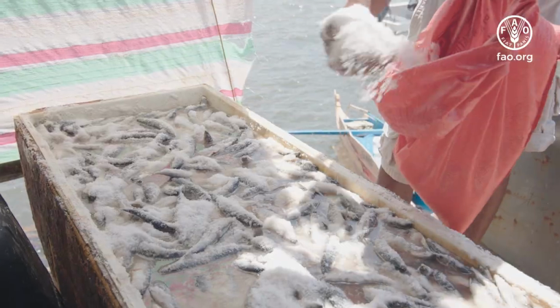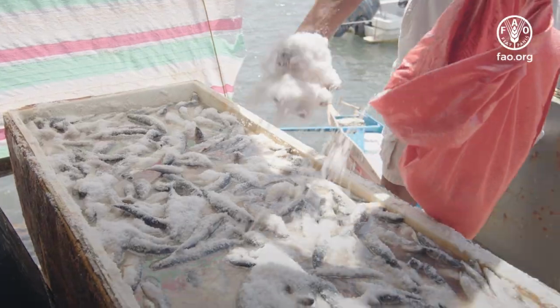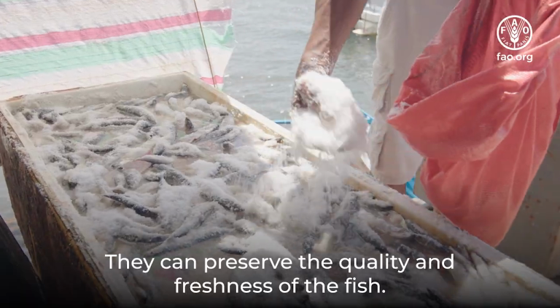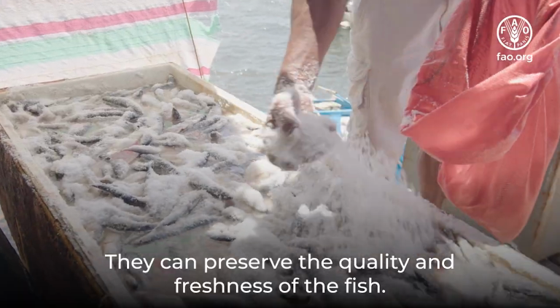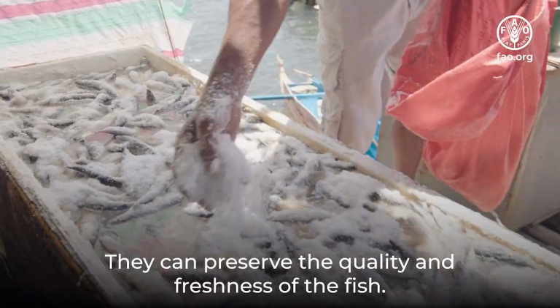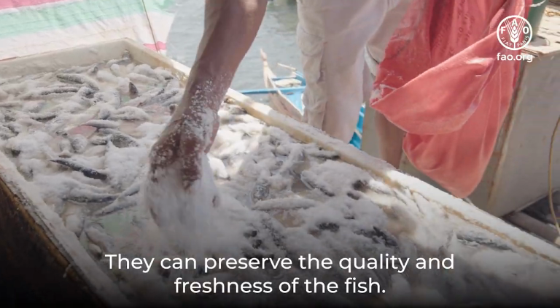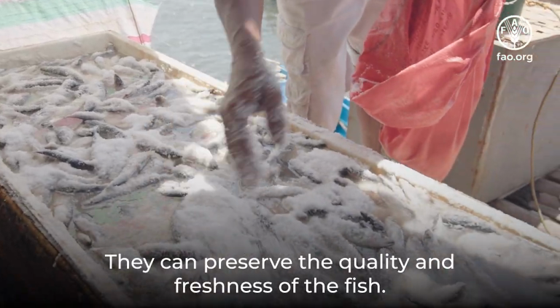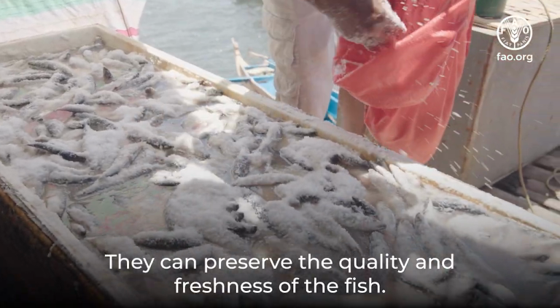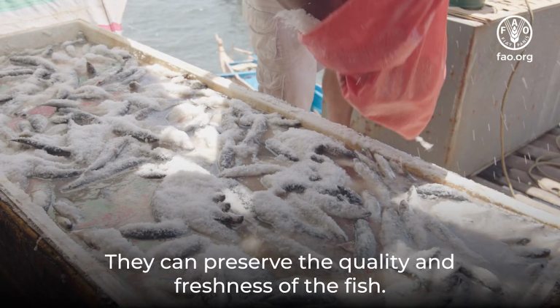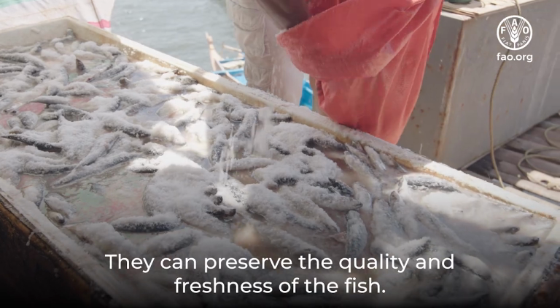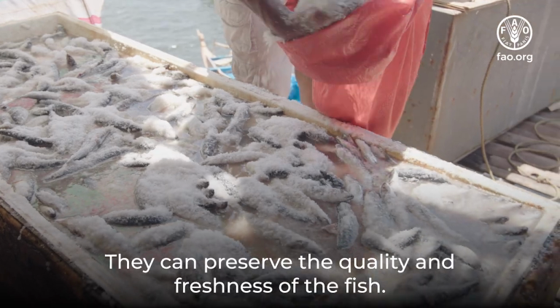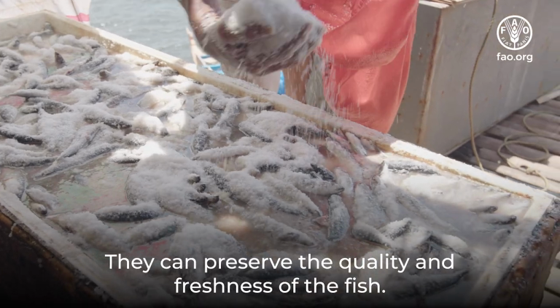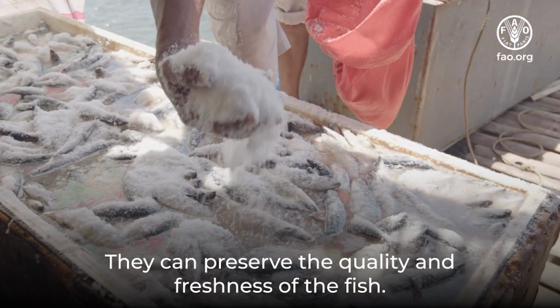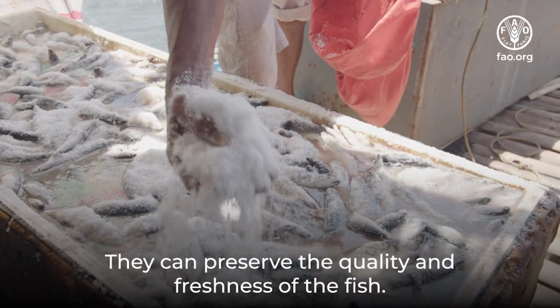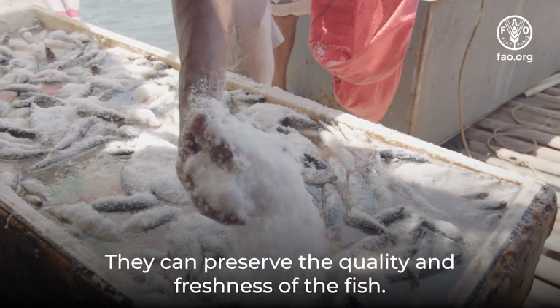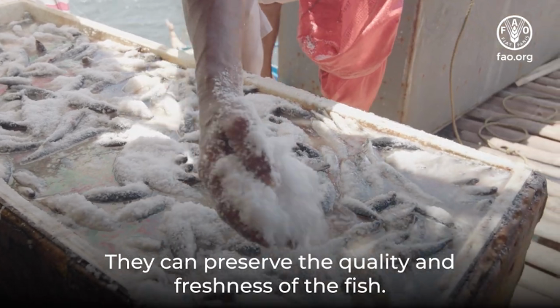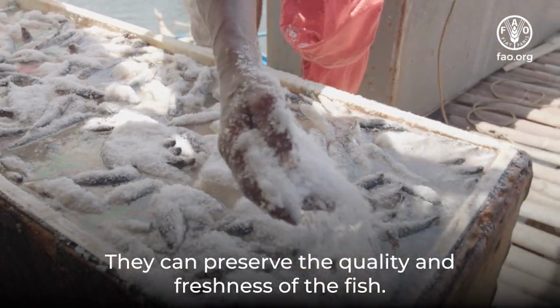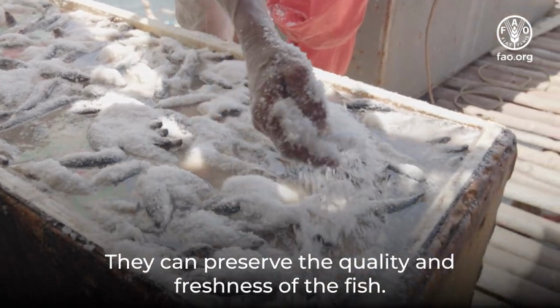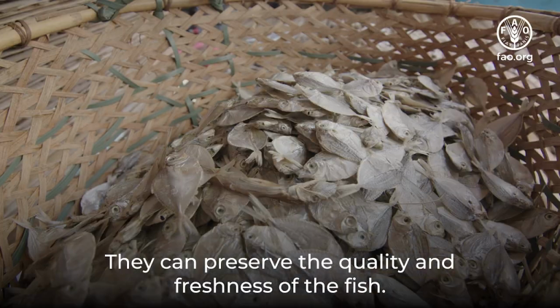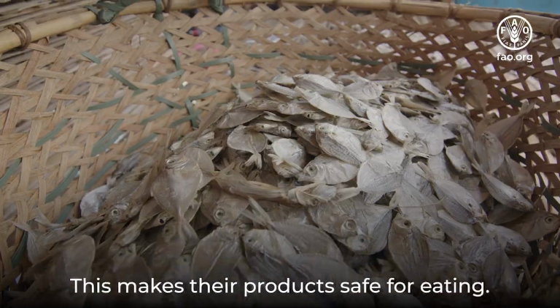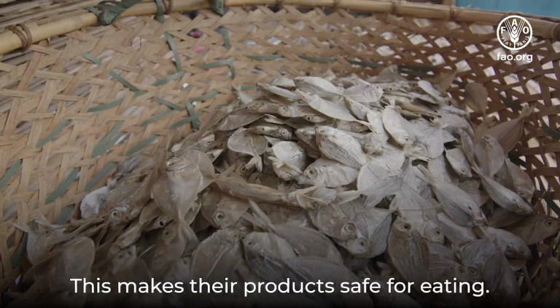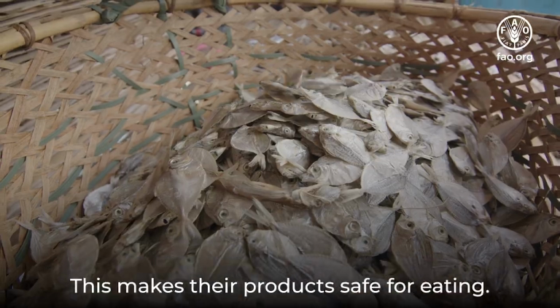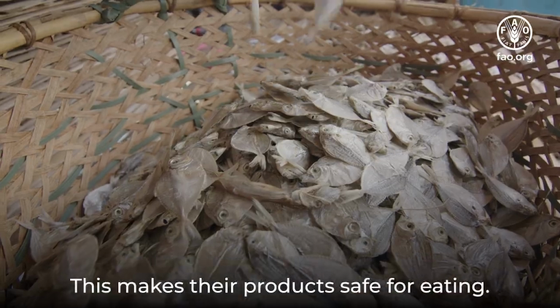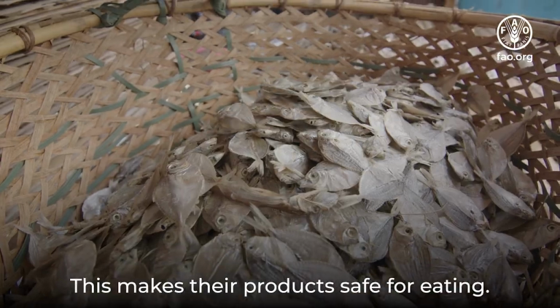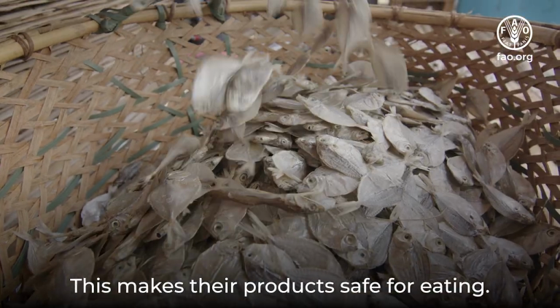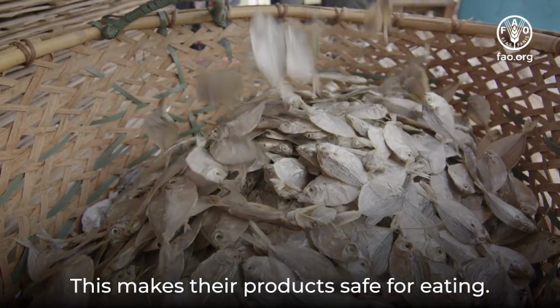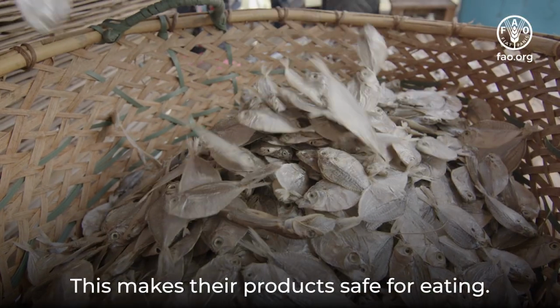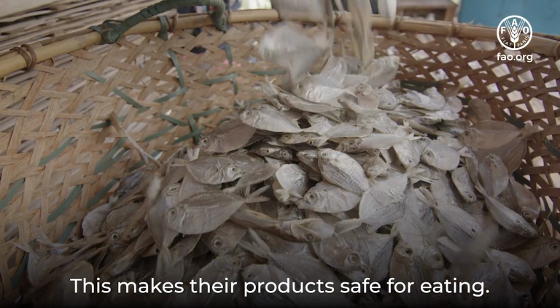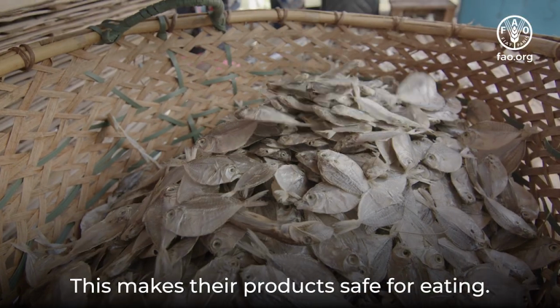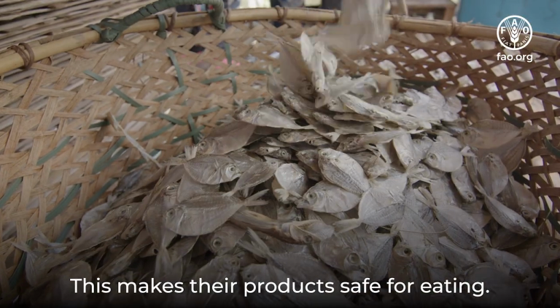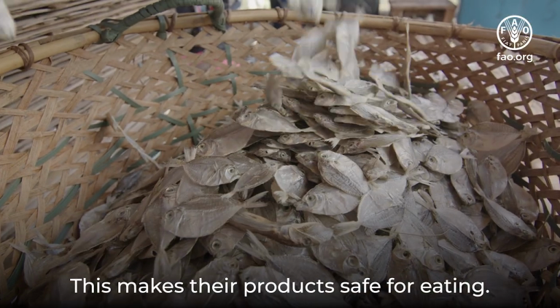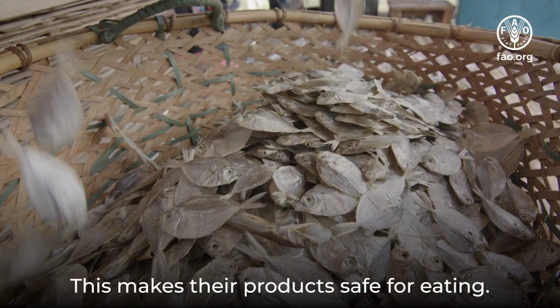They can preserve the quality and freshness of the fish, making their products safe for eating.